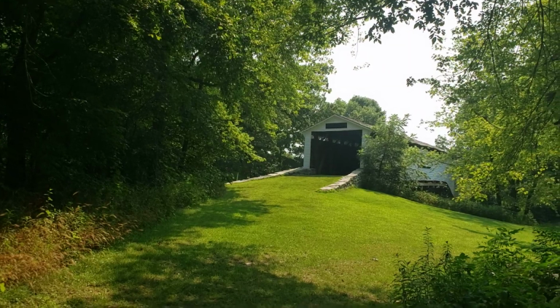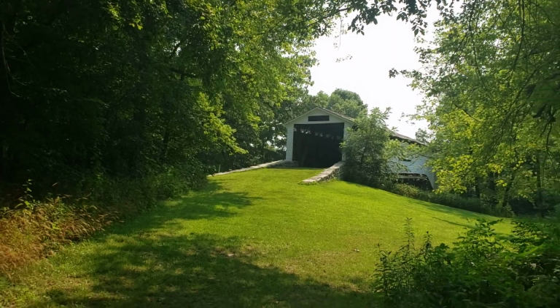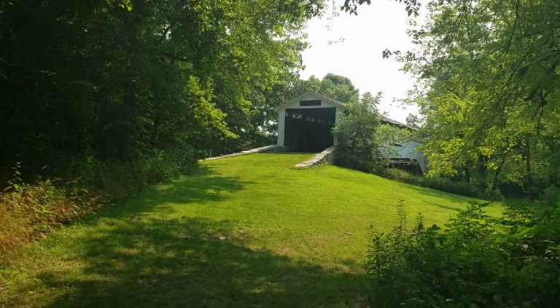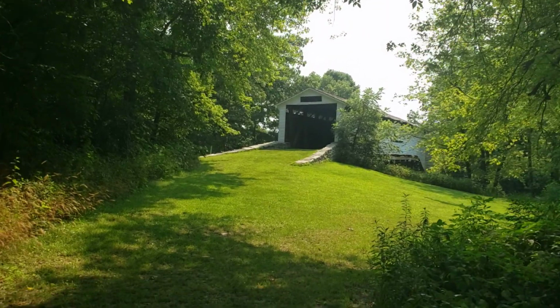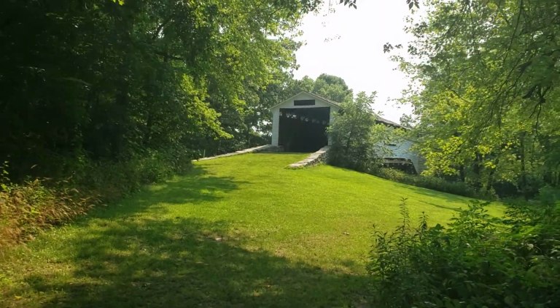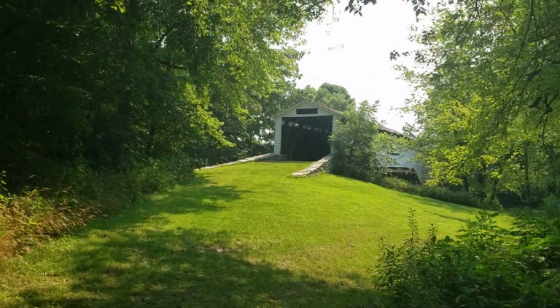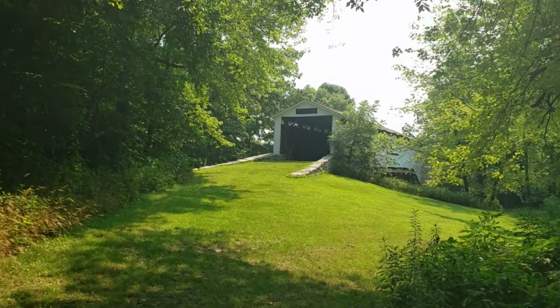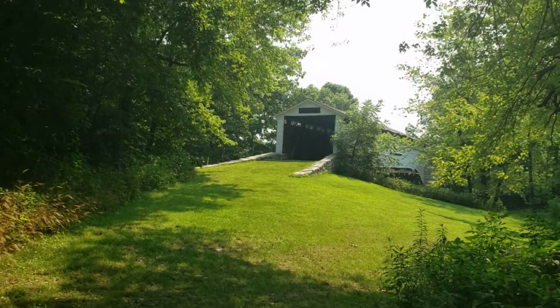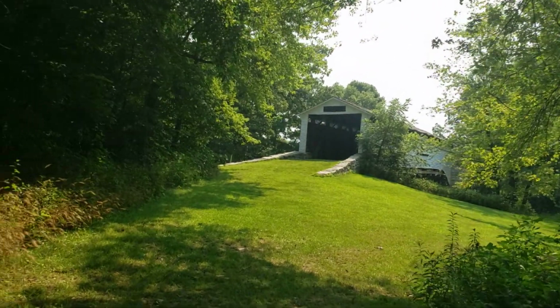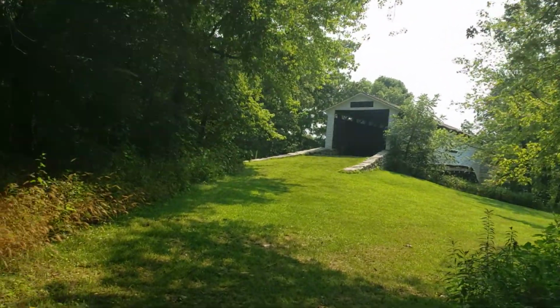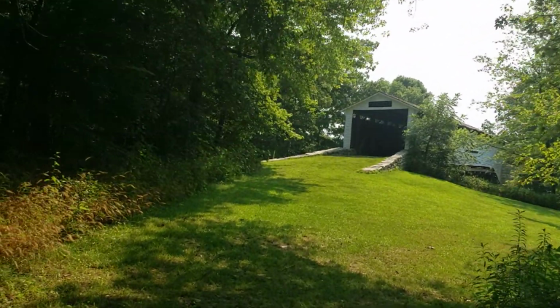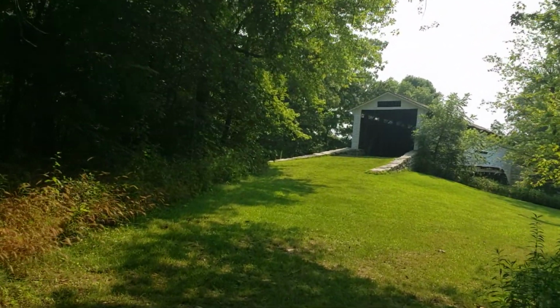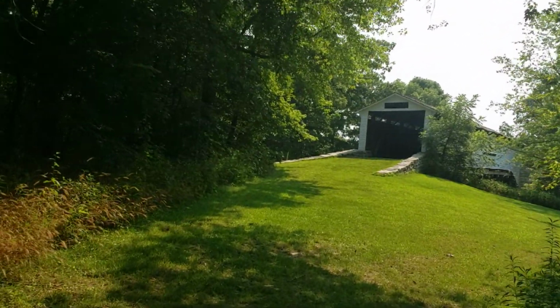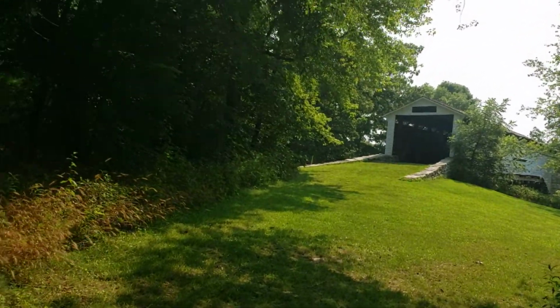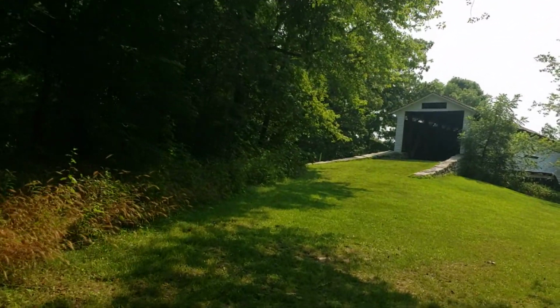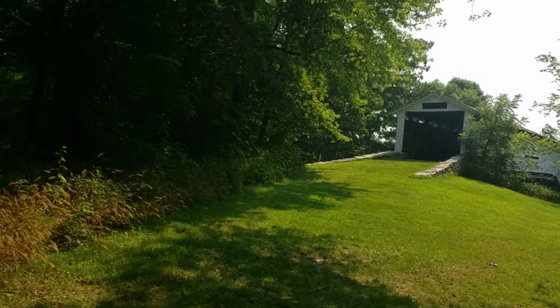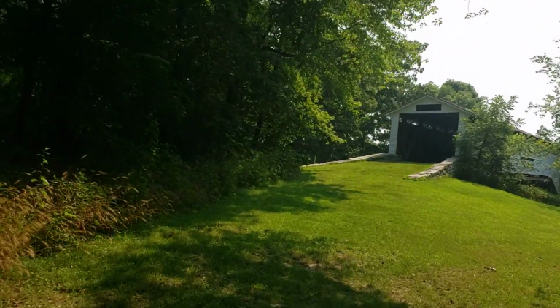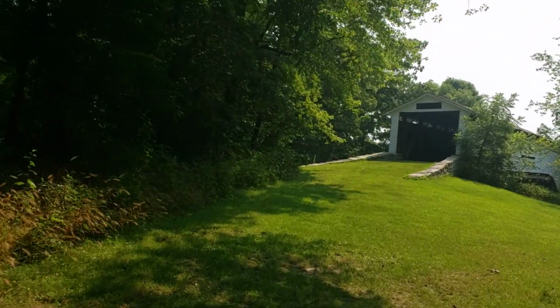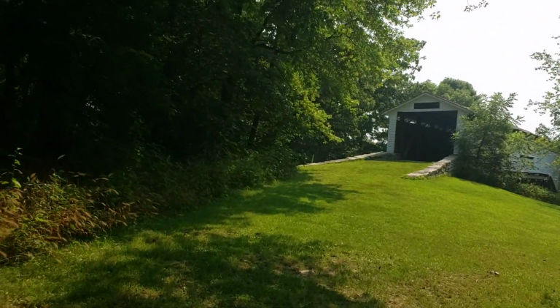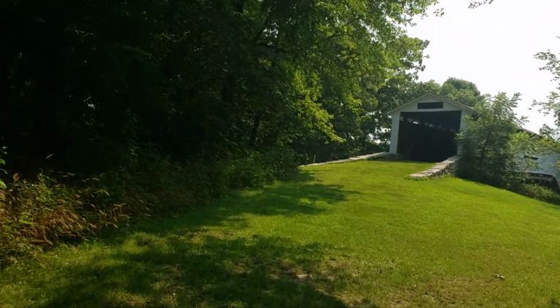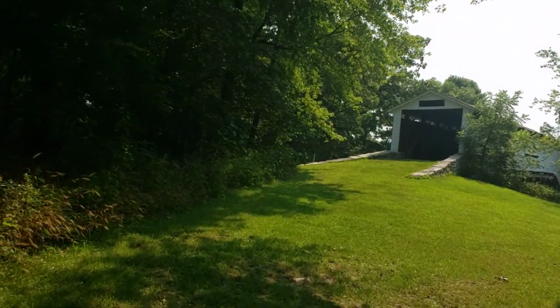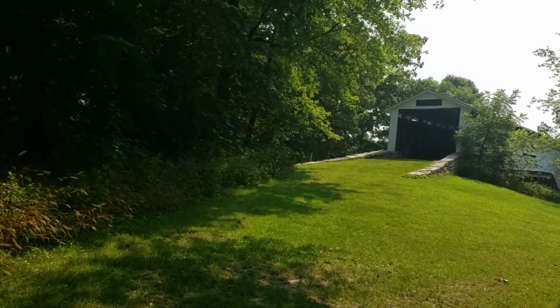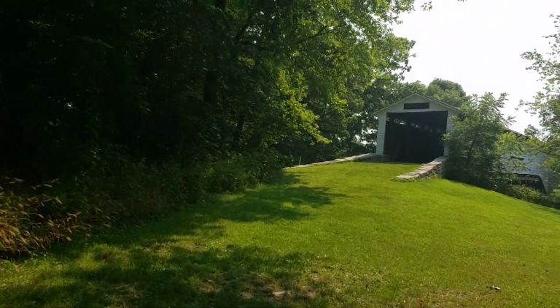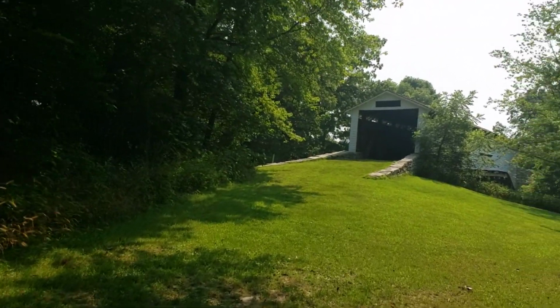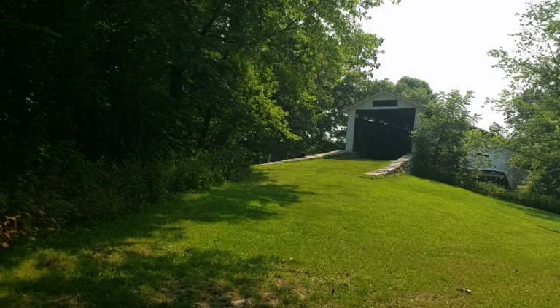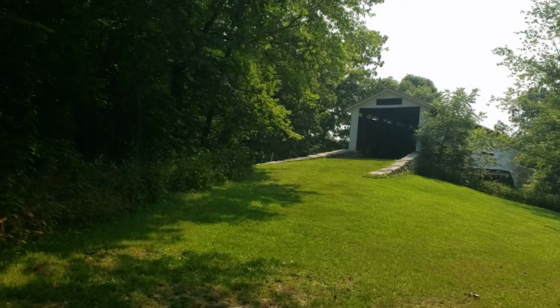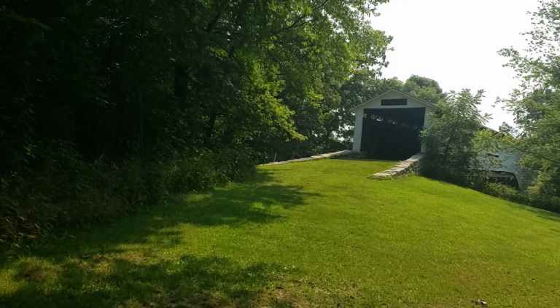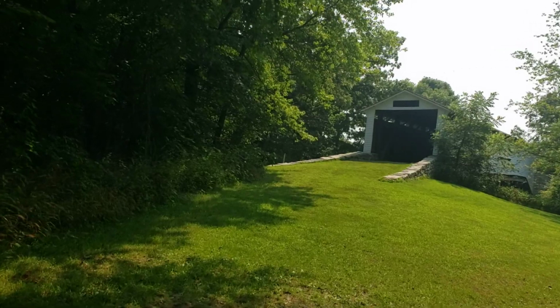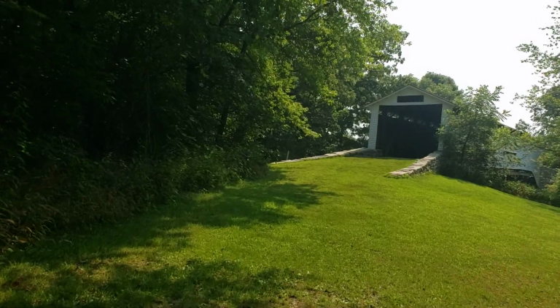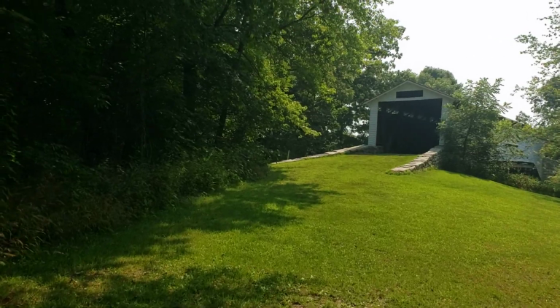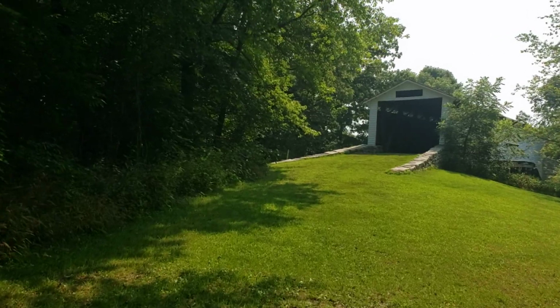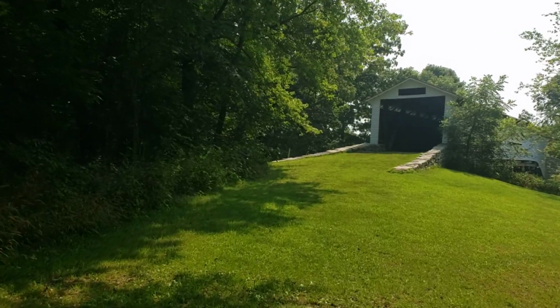Hey everybody, rockin' with the Rock Dog. Today we're outside Paris, Missouri at the Union Covered Bridge.